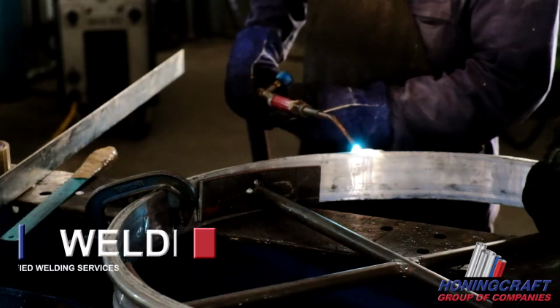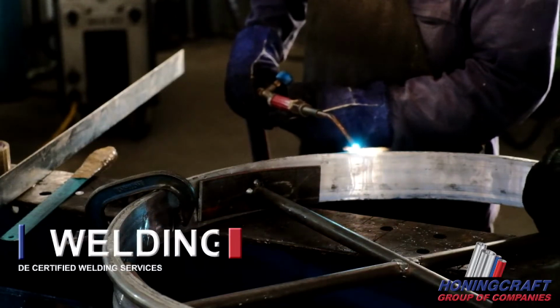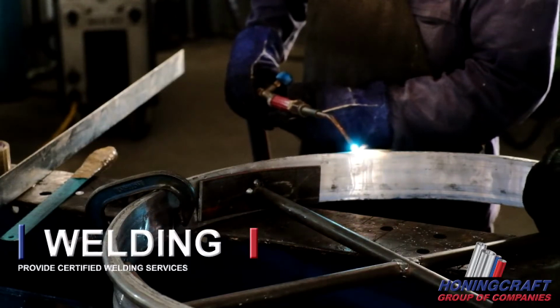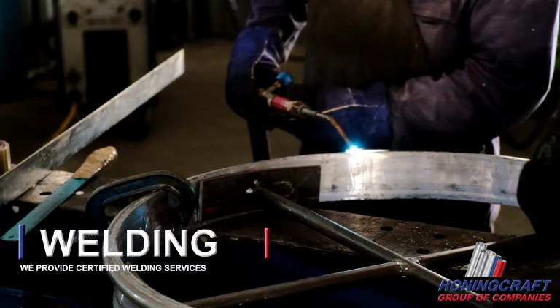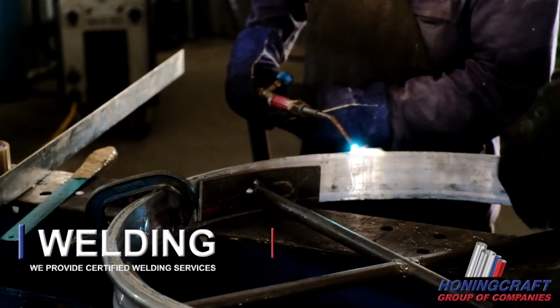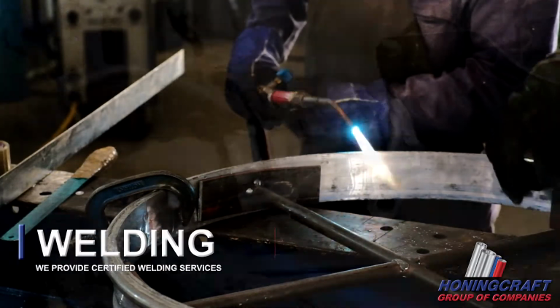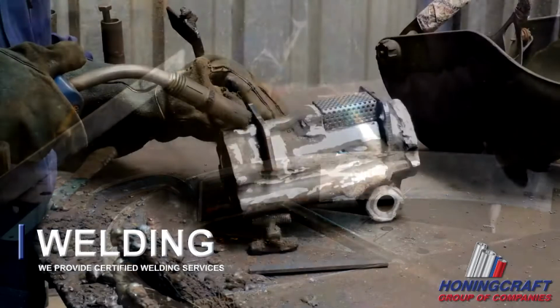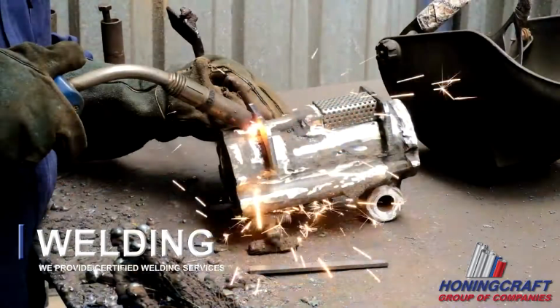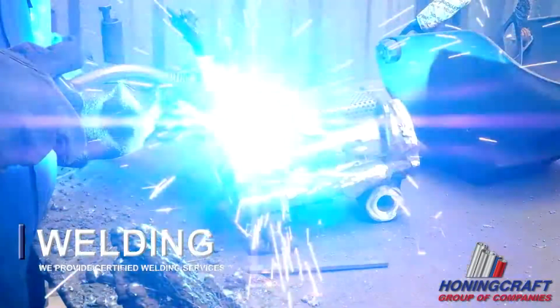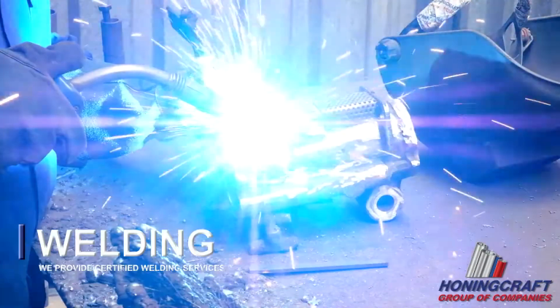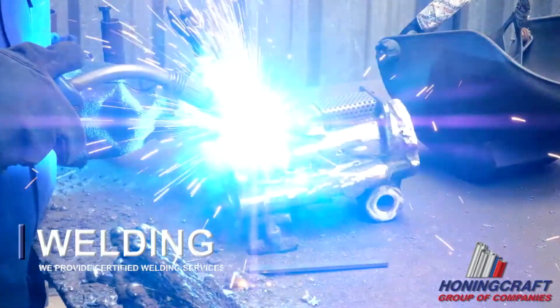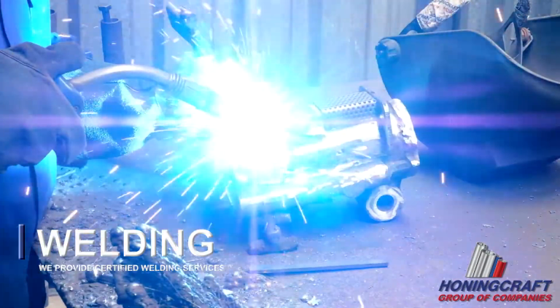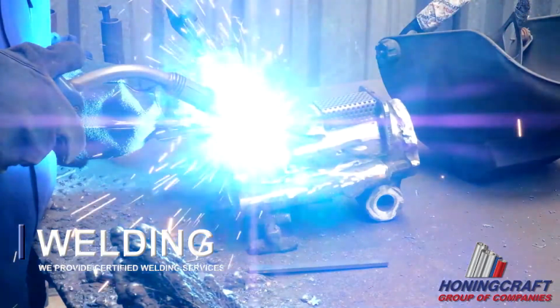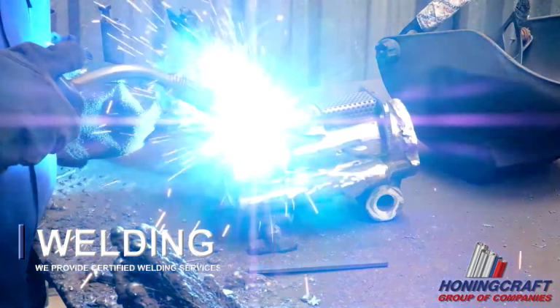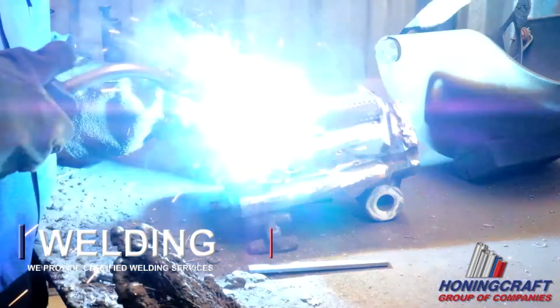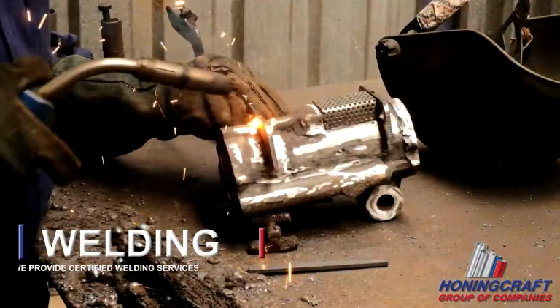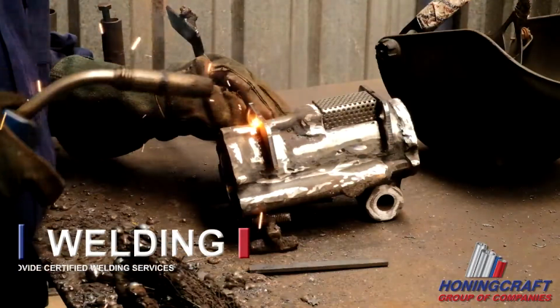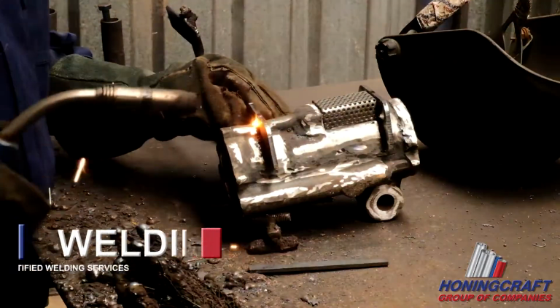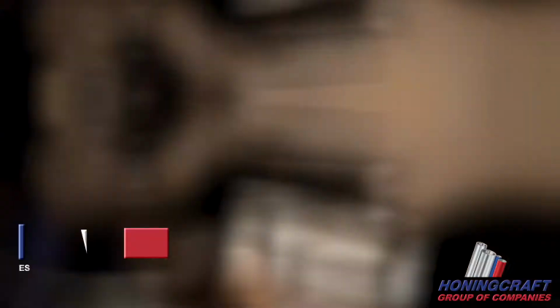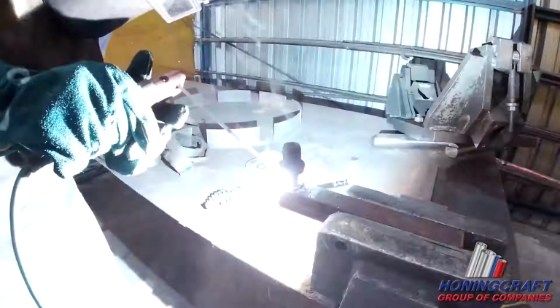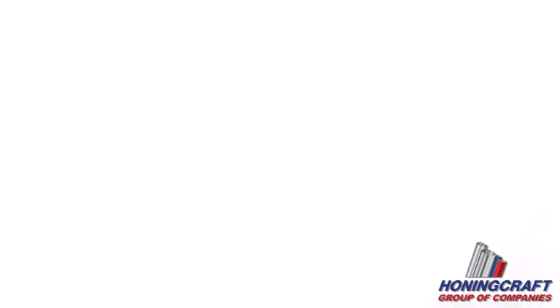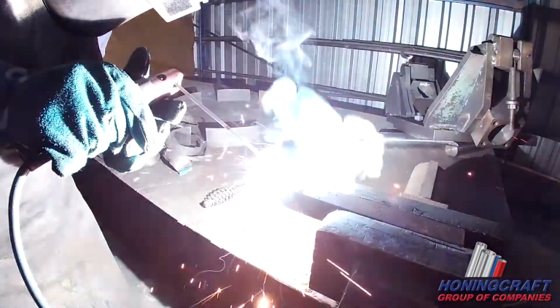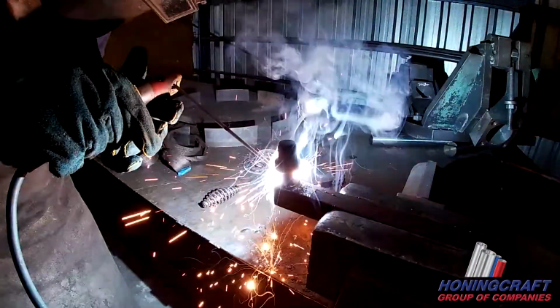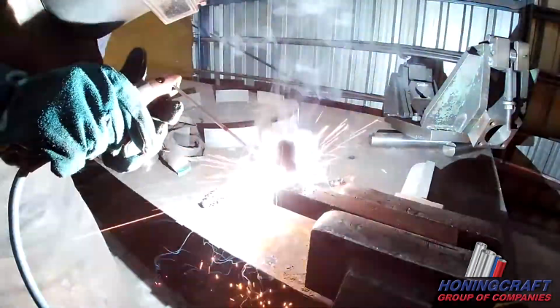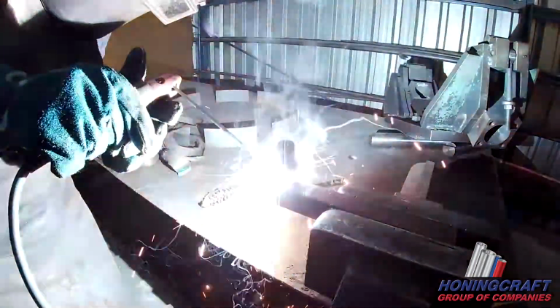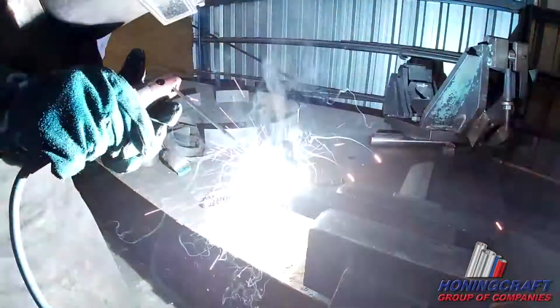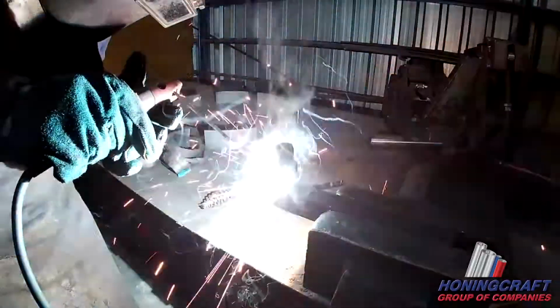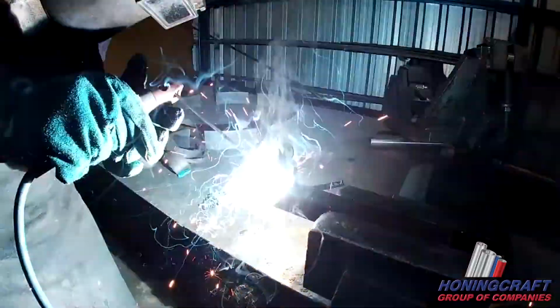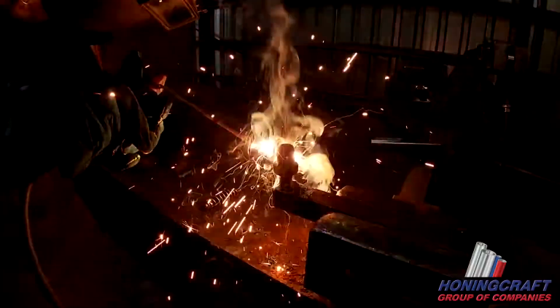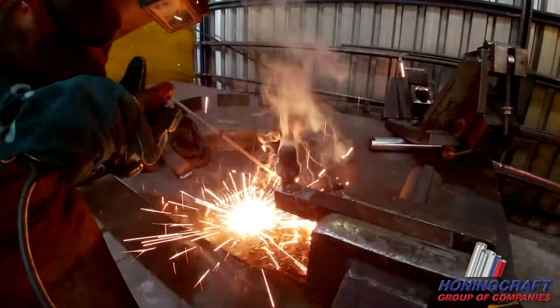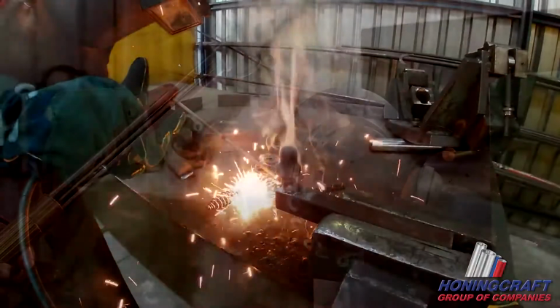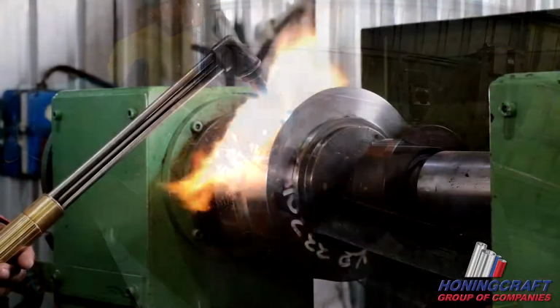We provide certified welding services to ensure that any component purchased from Honingcraft is ready to be assembled.